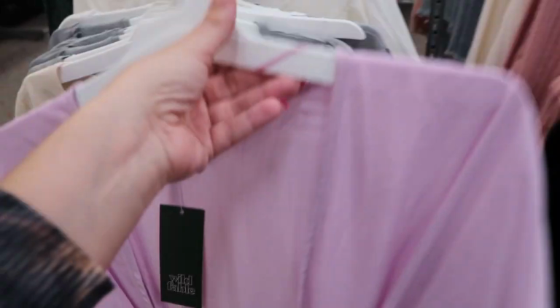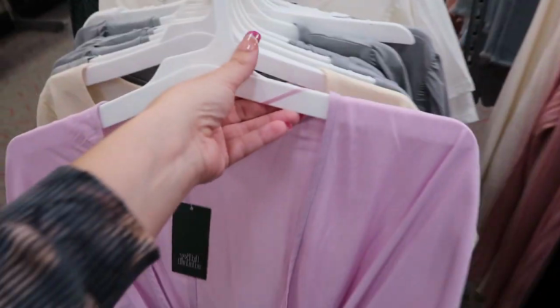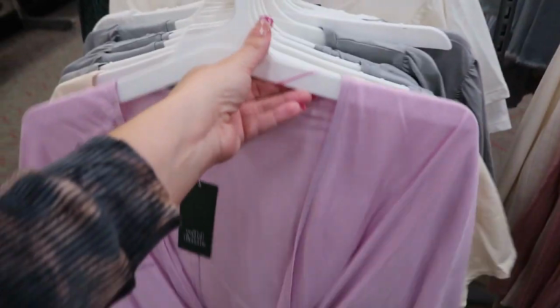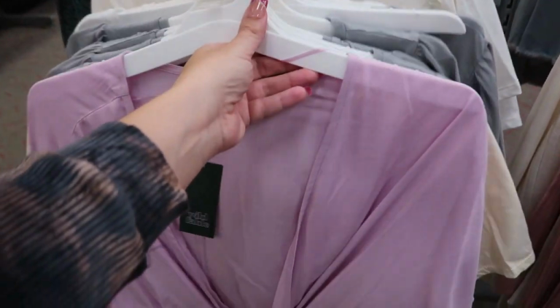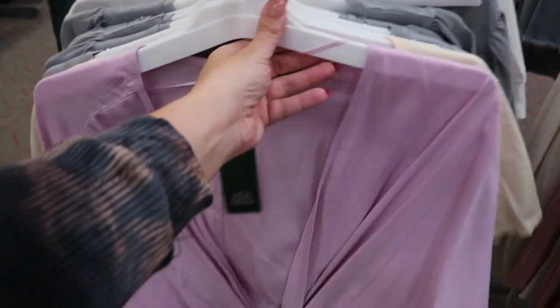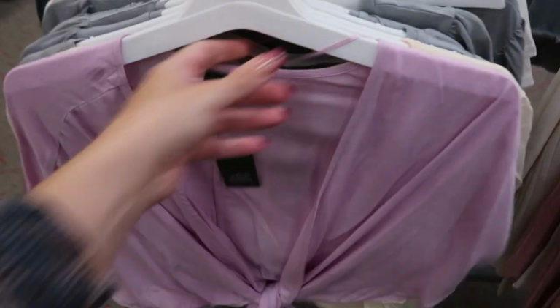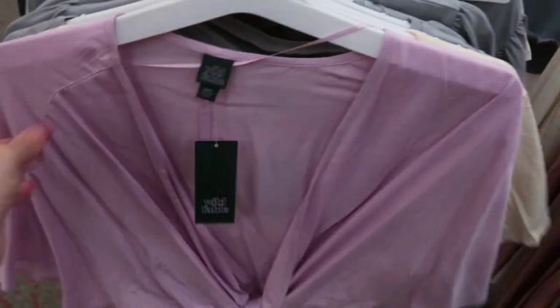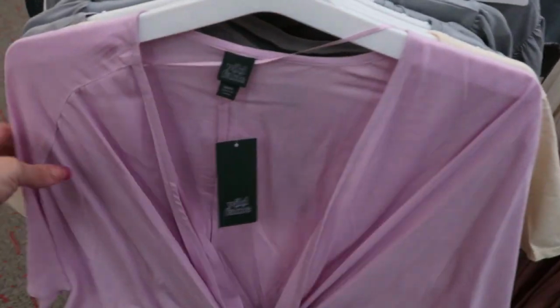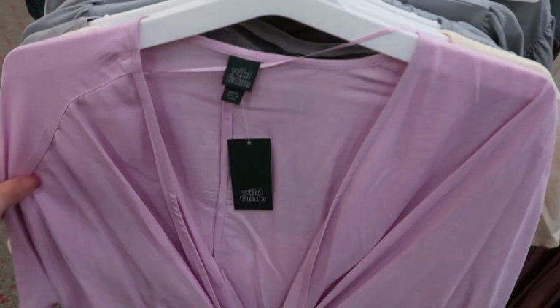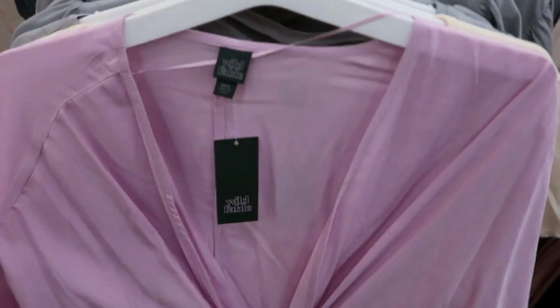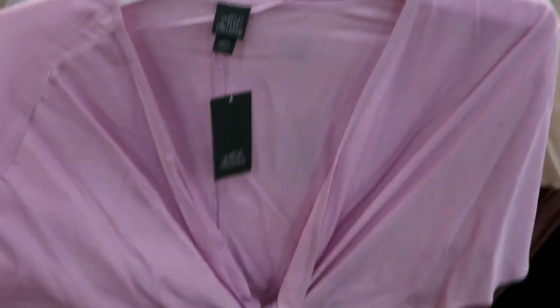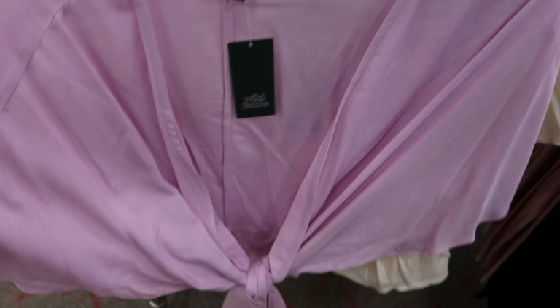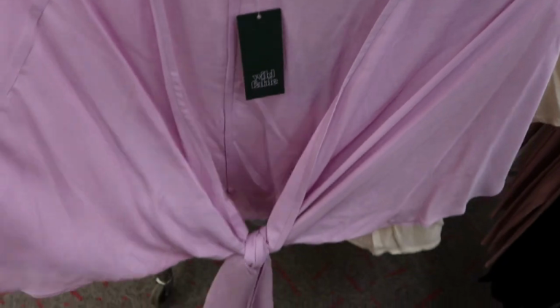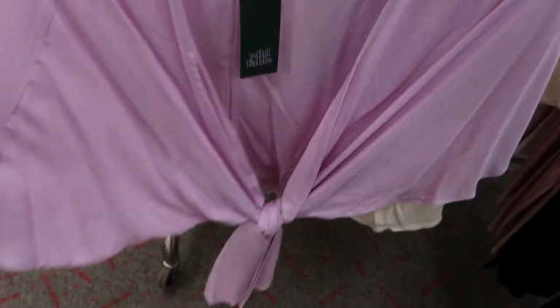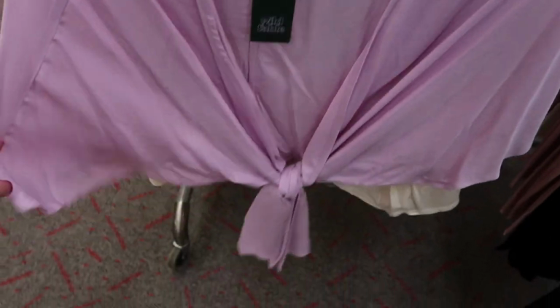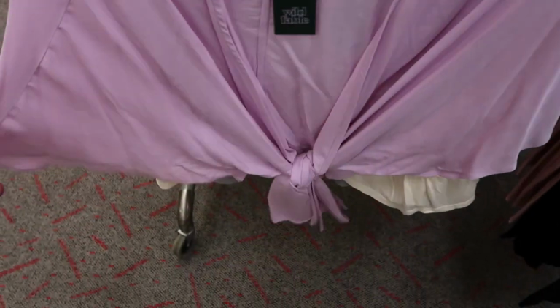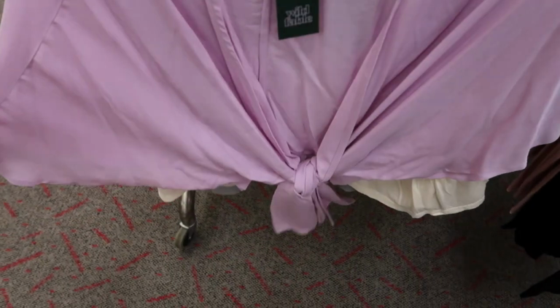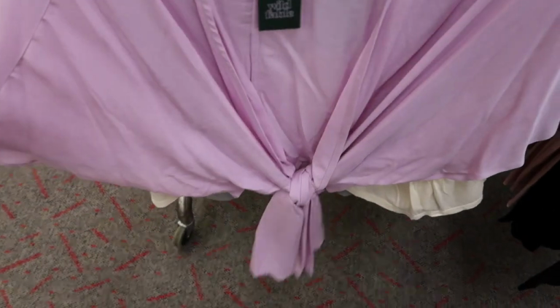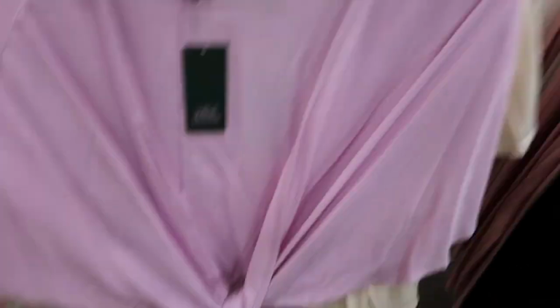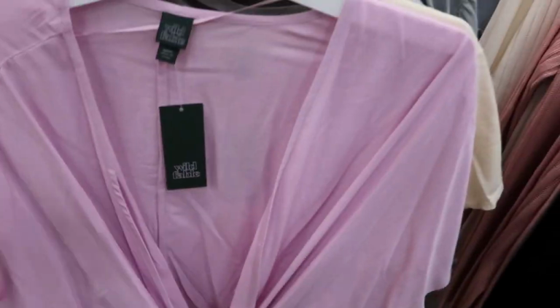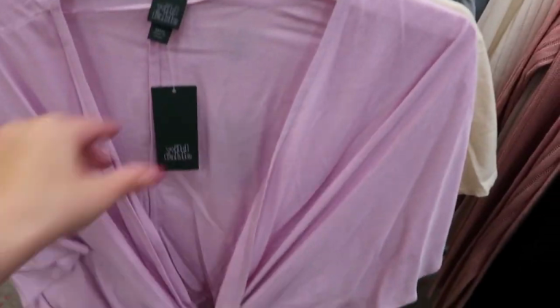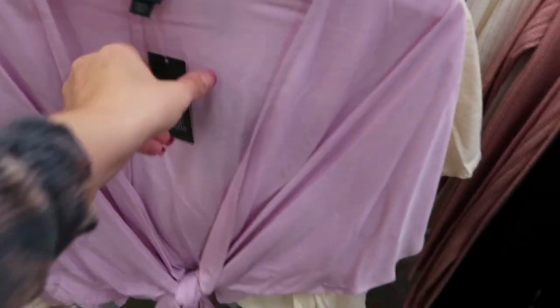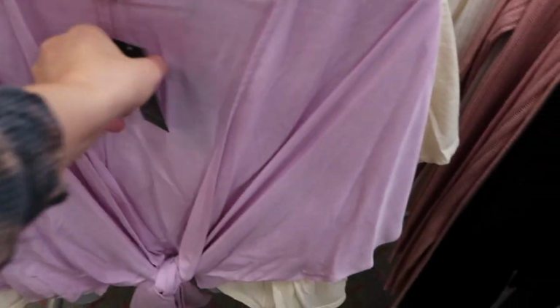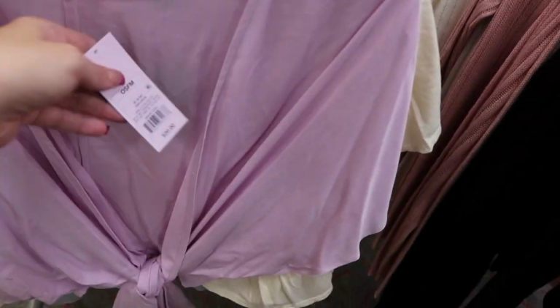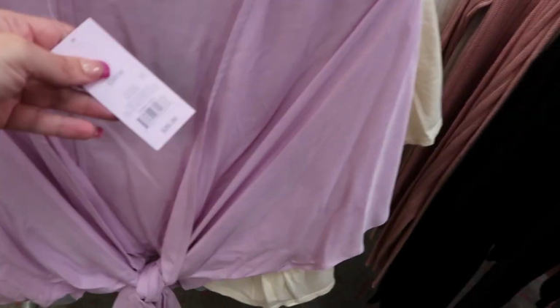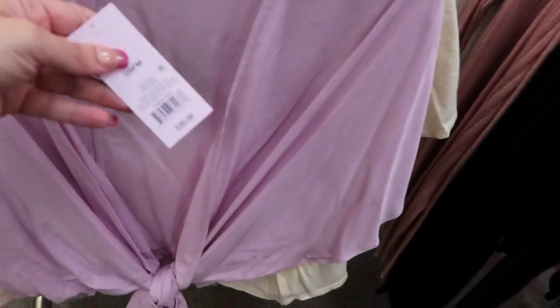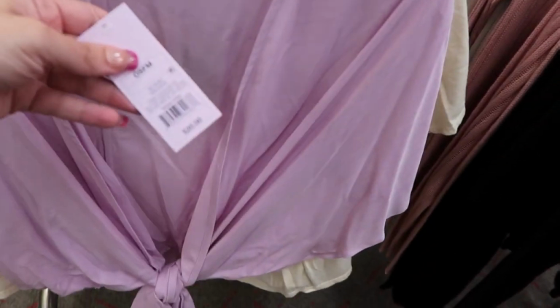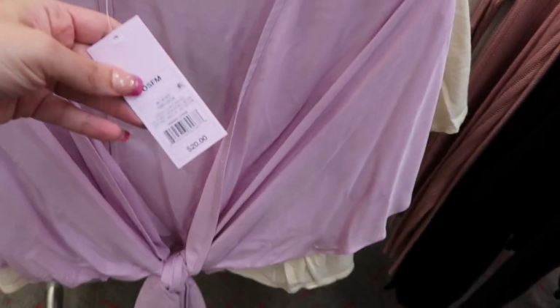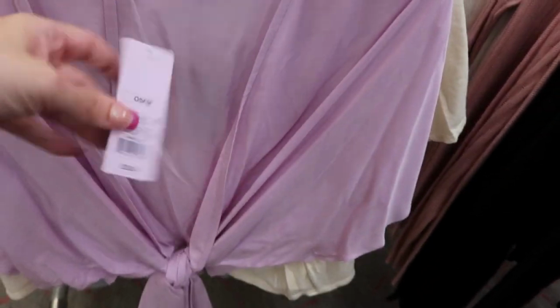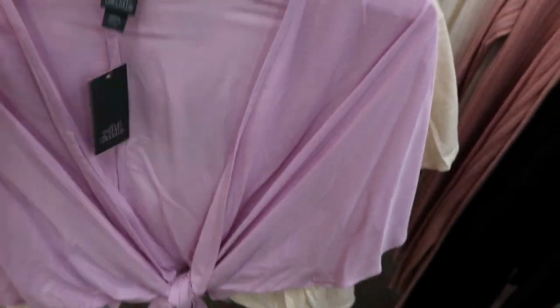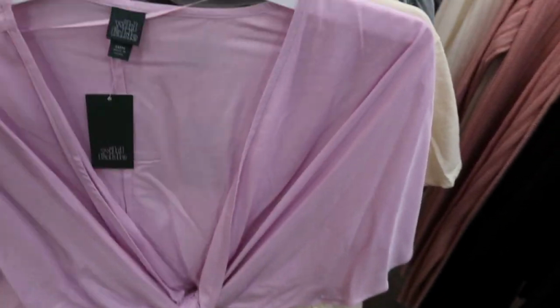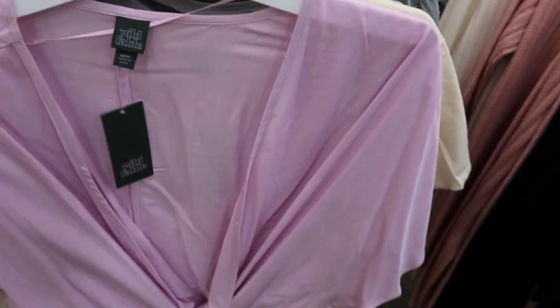This one looks like a little cropped kimono and it's $20.